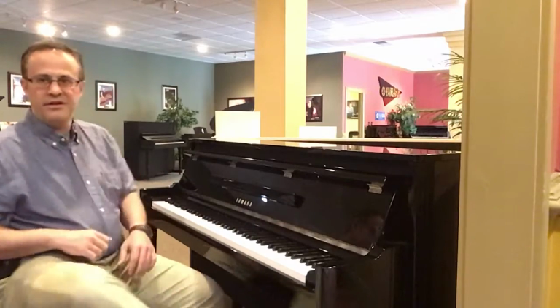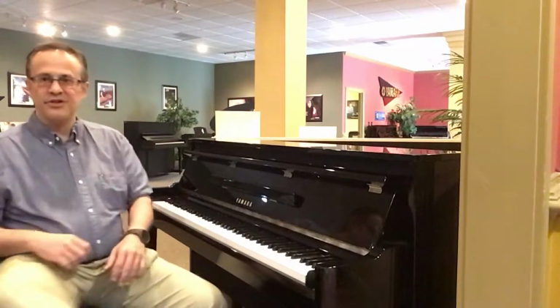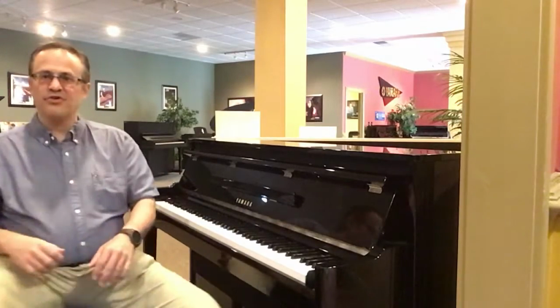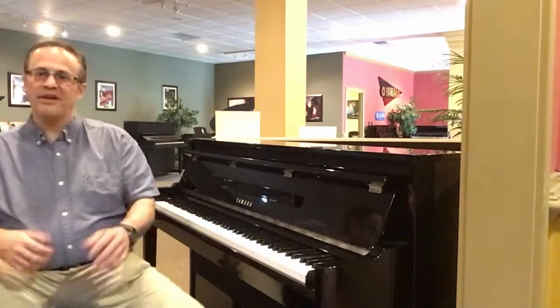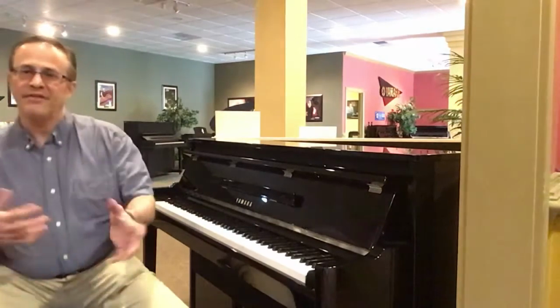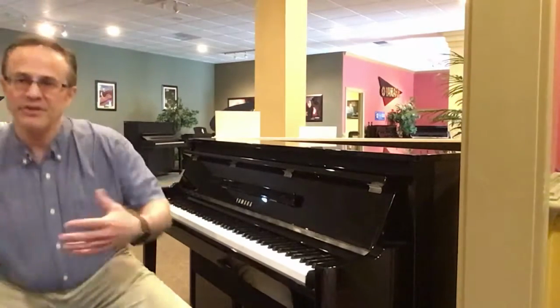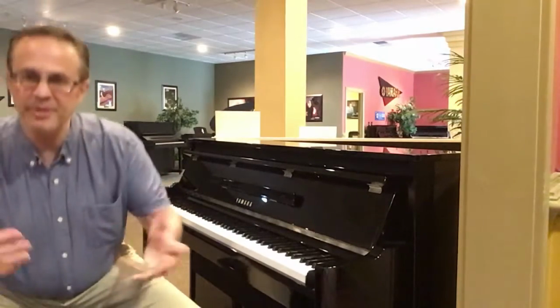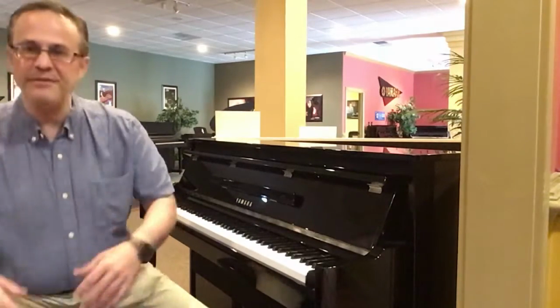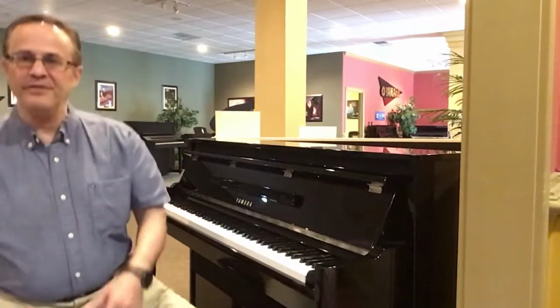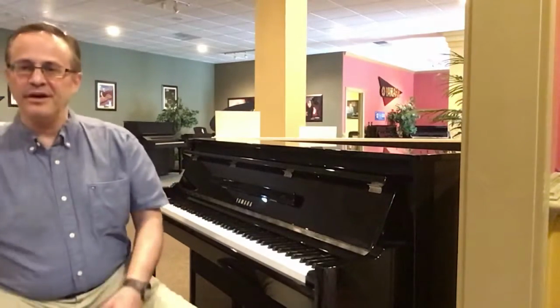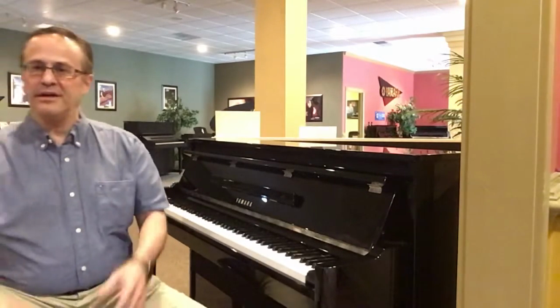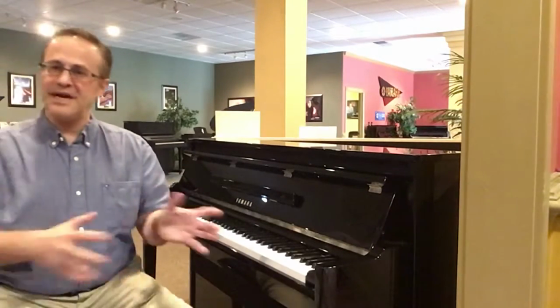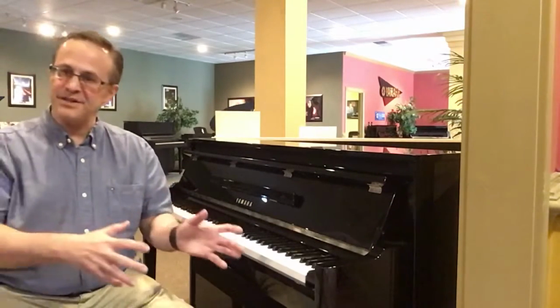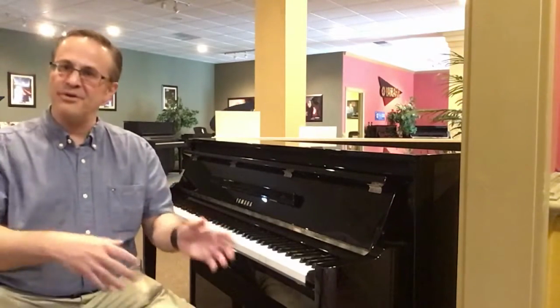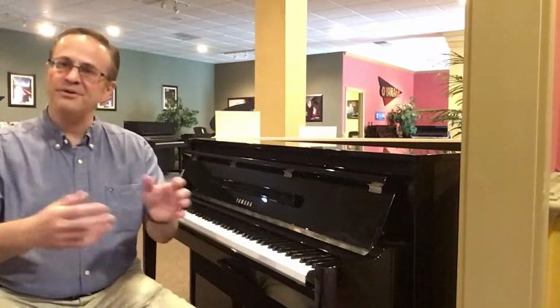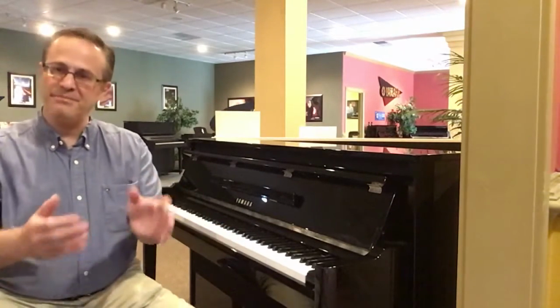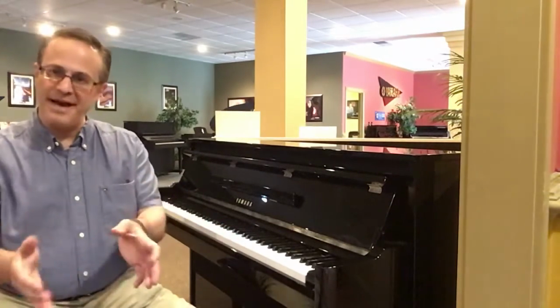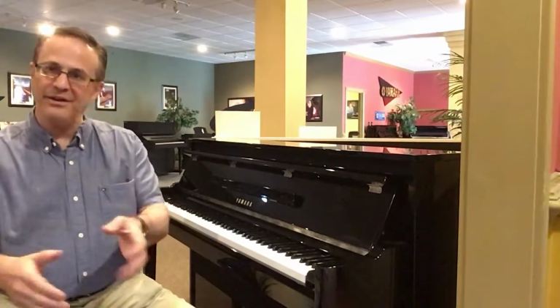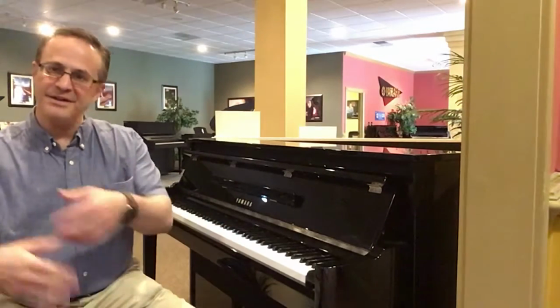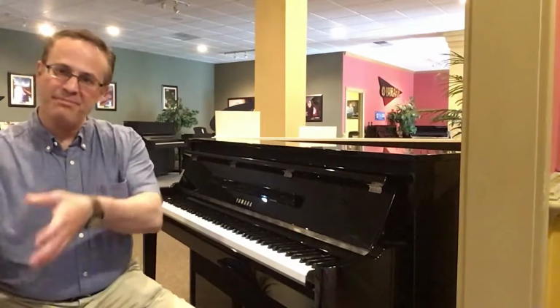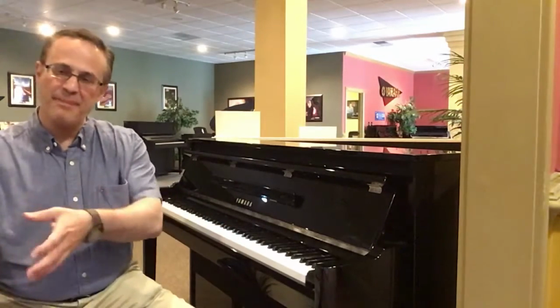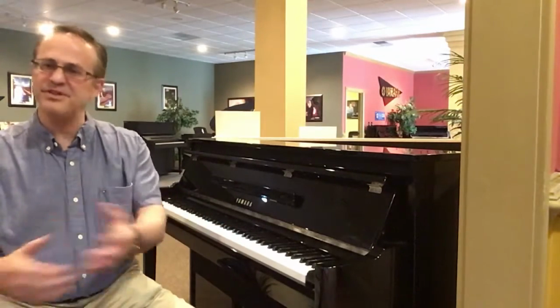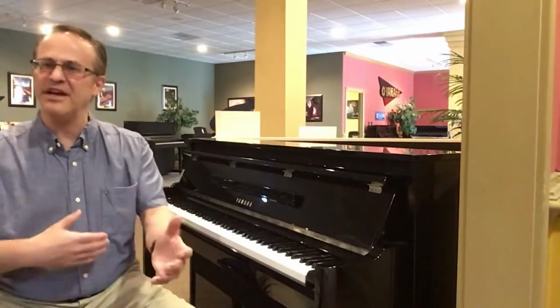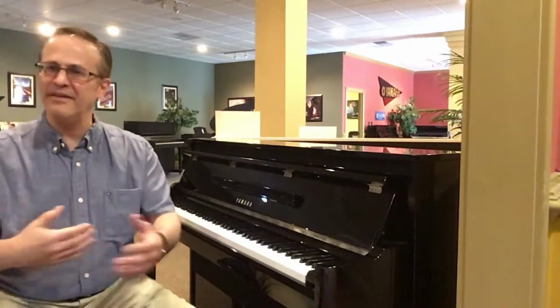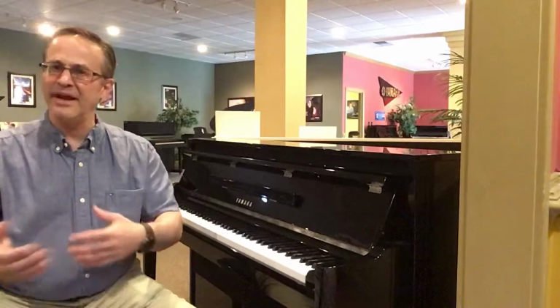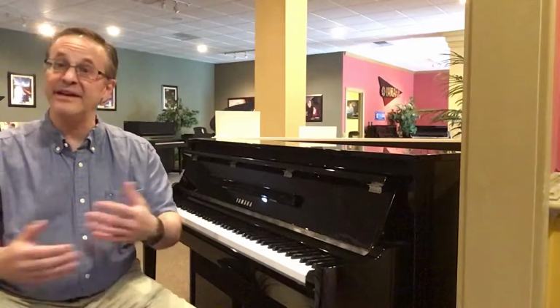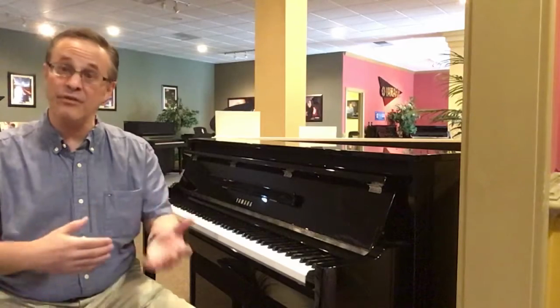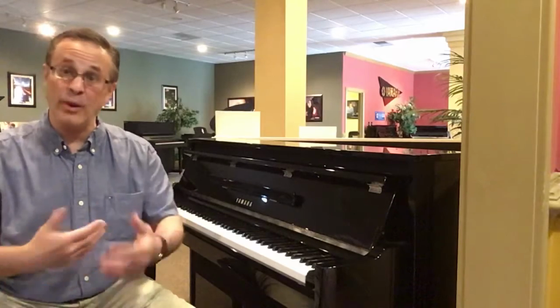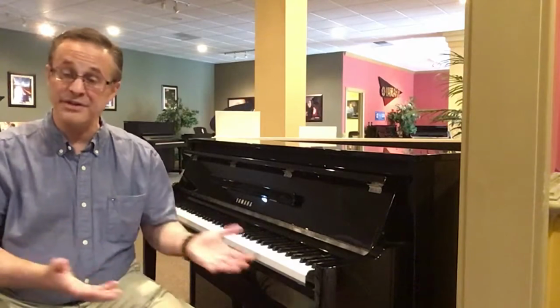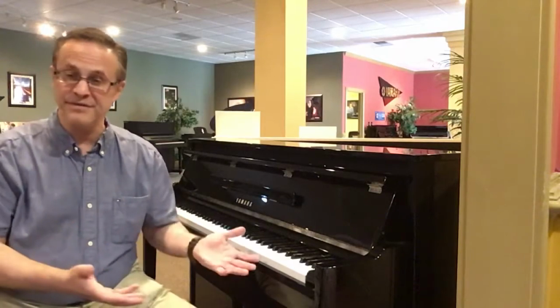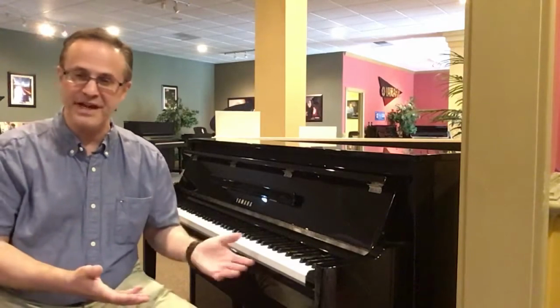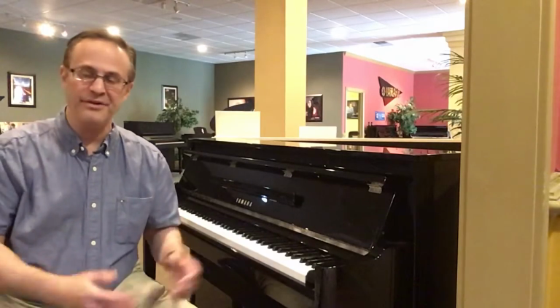I've tried to give you a little bit of classical to ballad to pop, just to give you an idea of the range of sound.